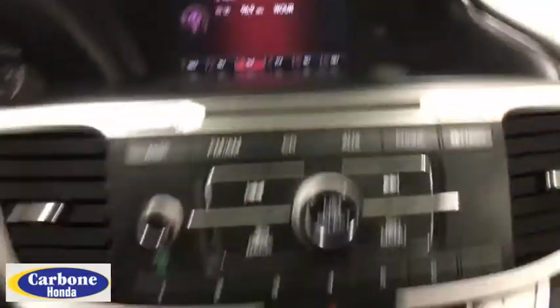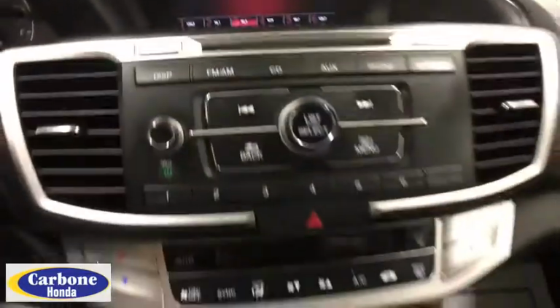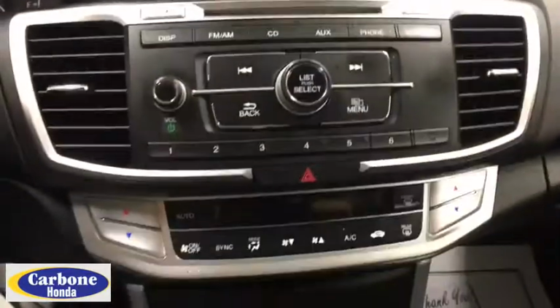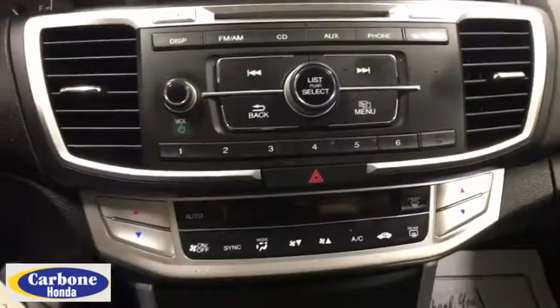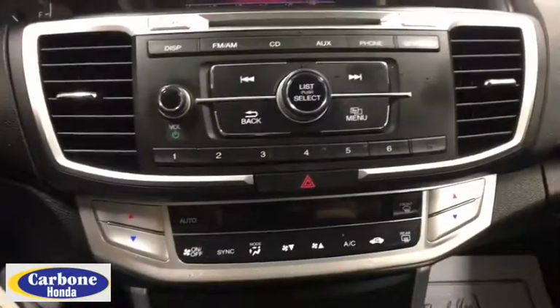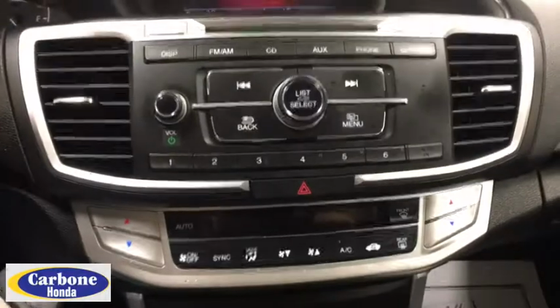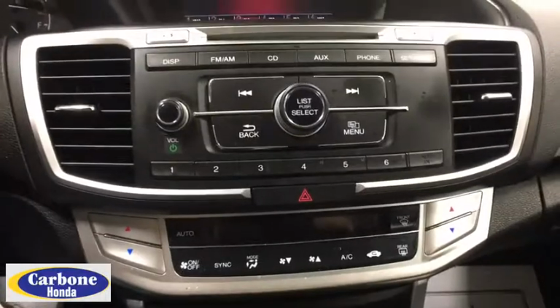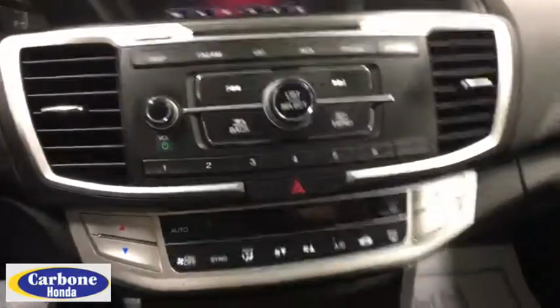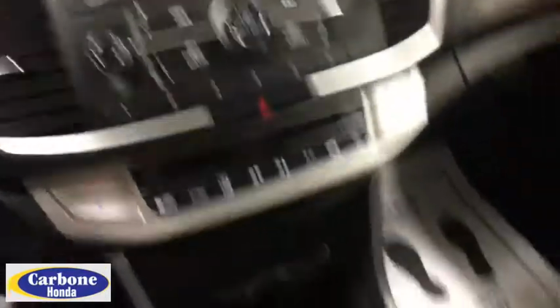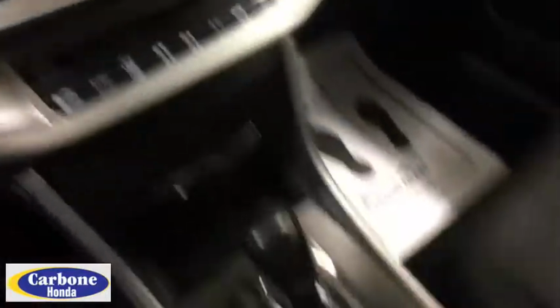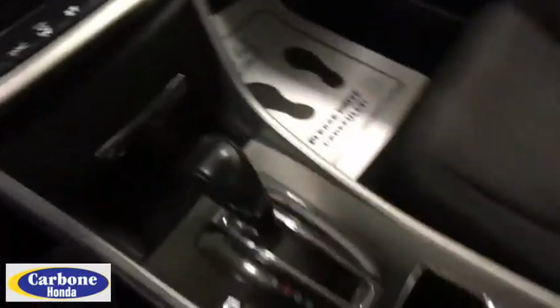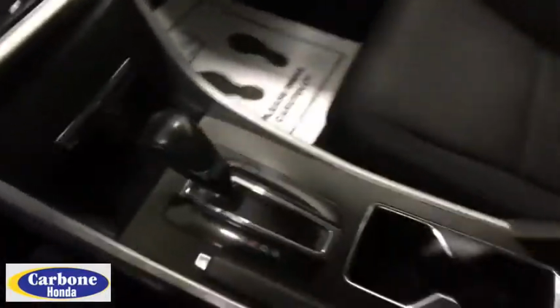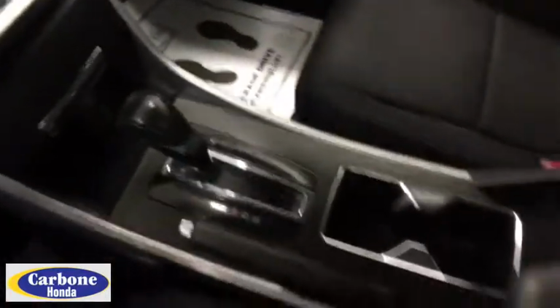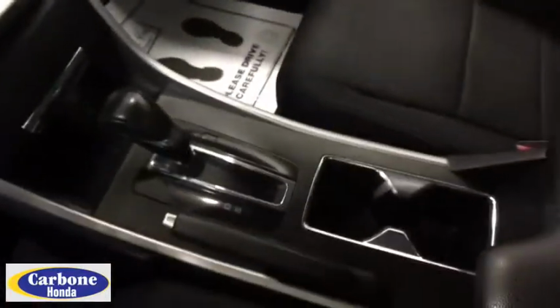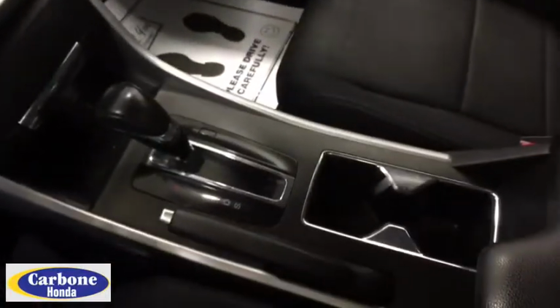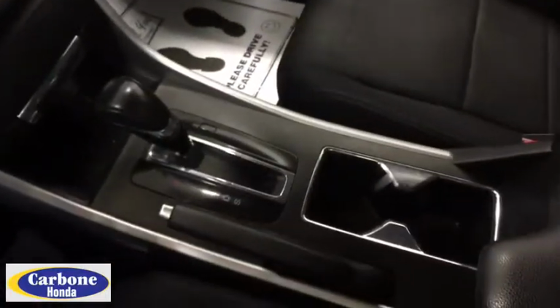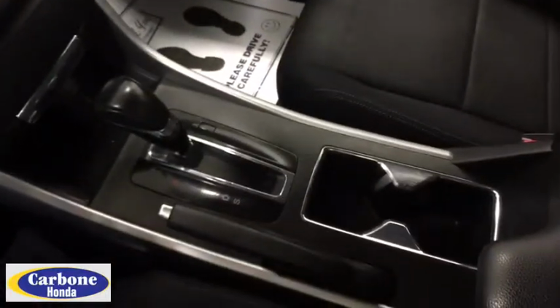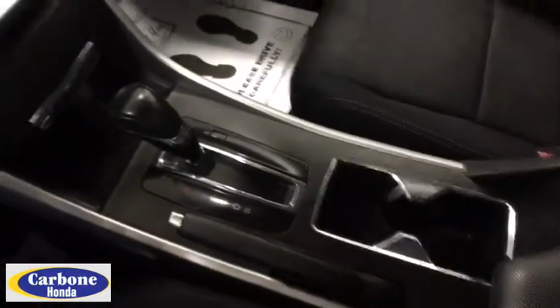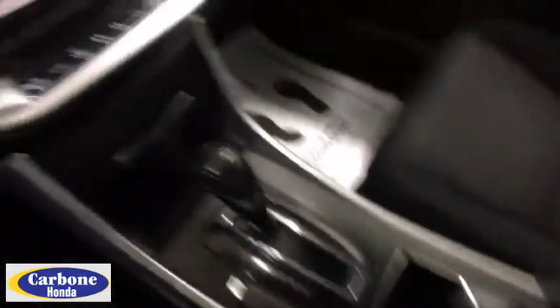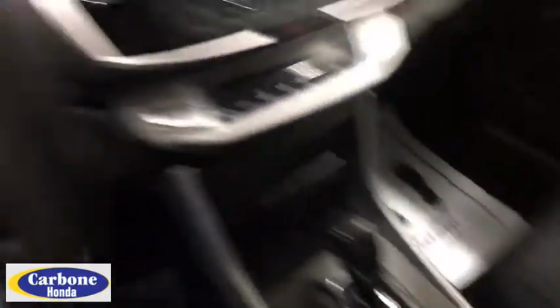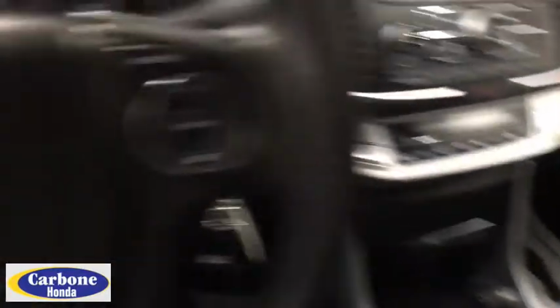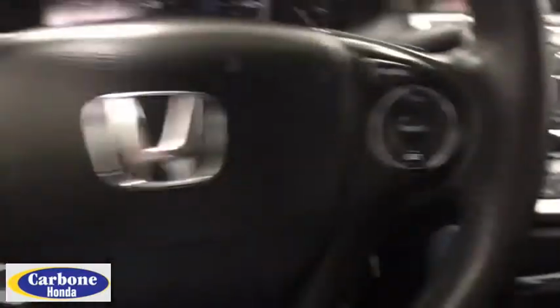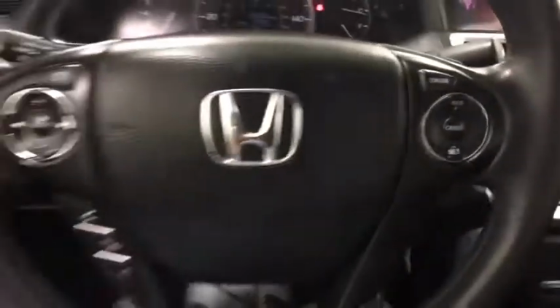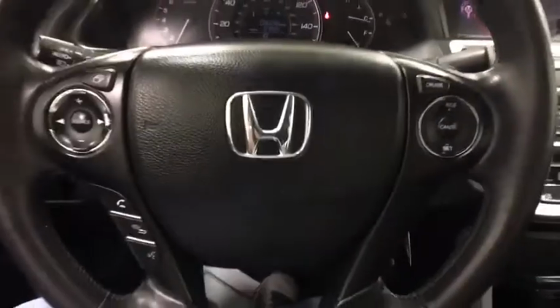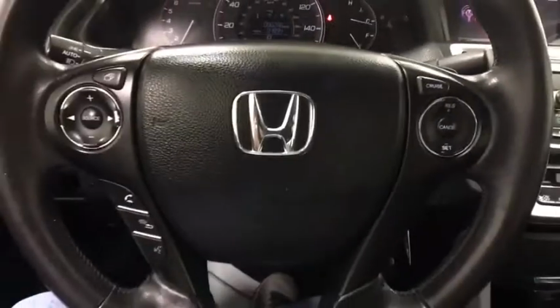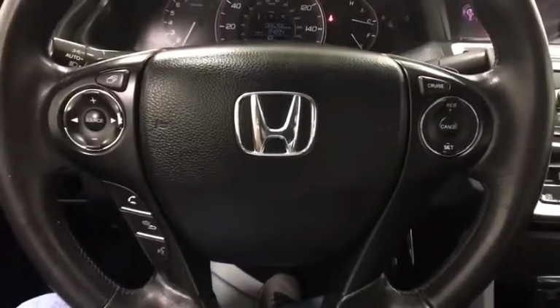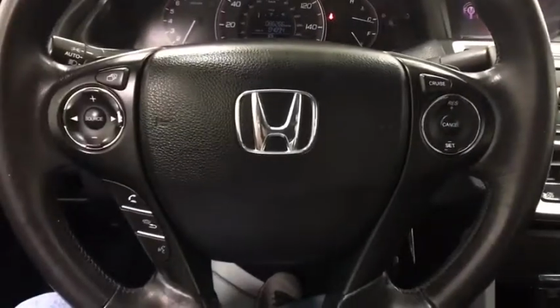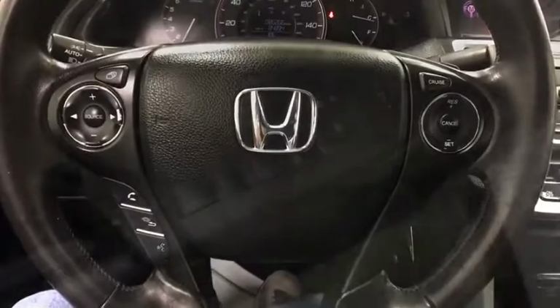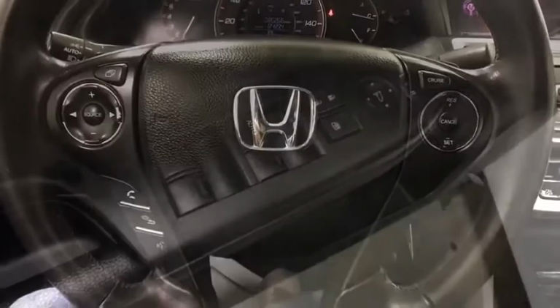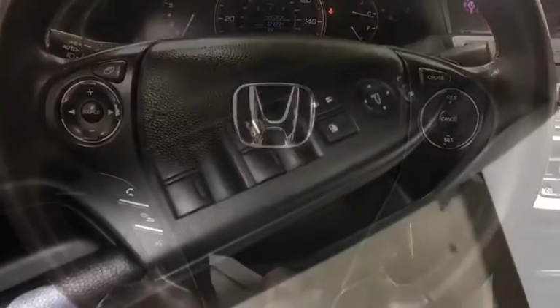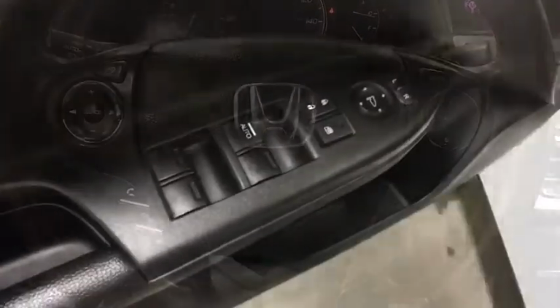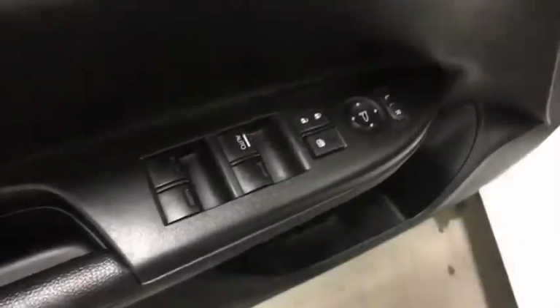Aluminum wheels, cruise control, AM-FM stereo radio, front-wheel drive, climate control, rear defrost, fog lamps.